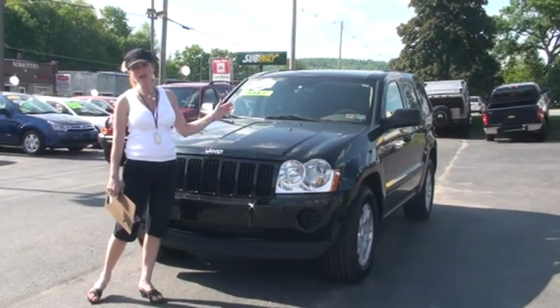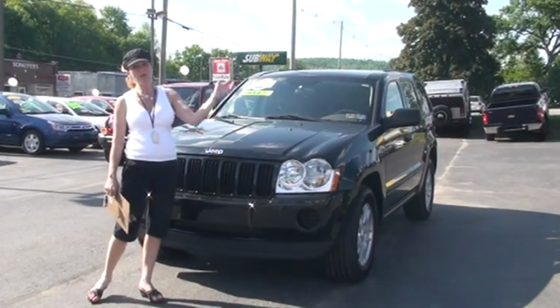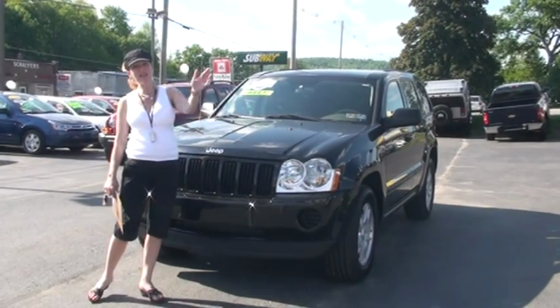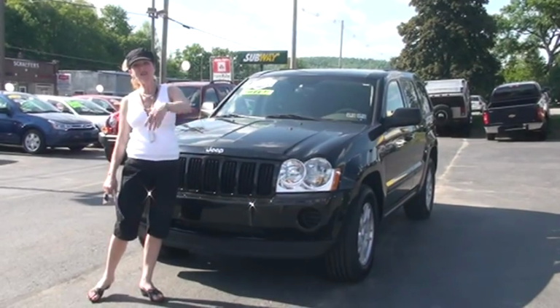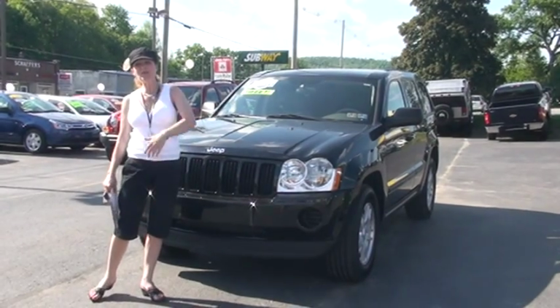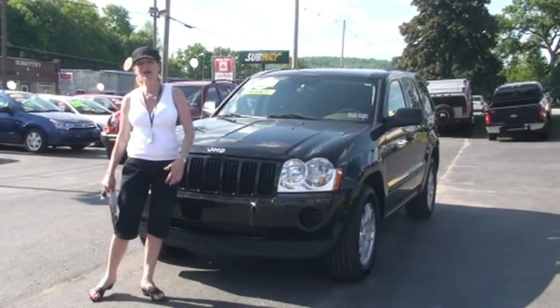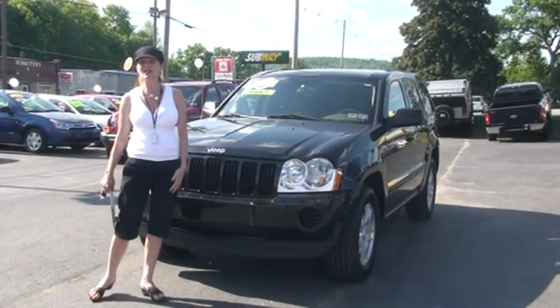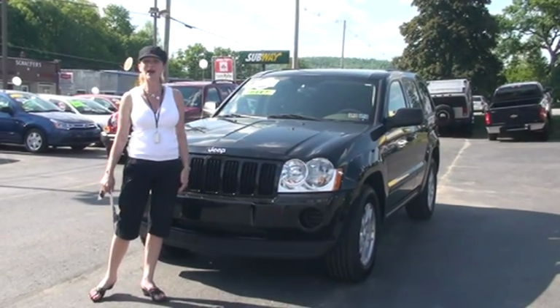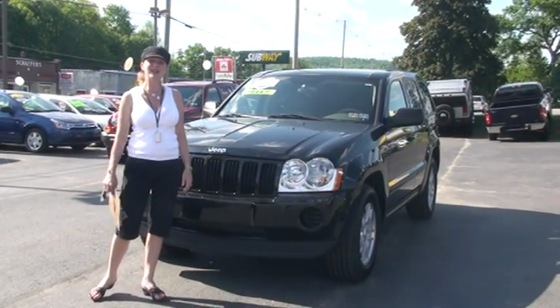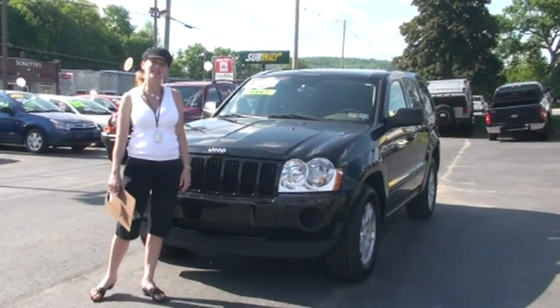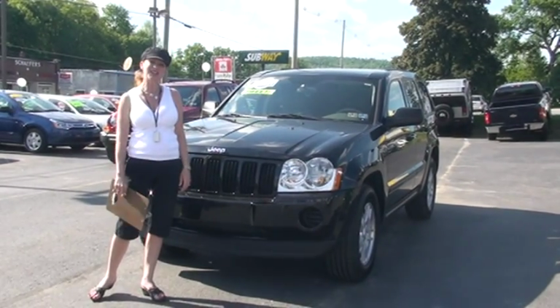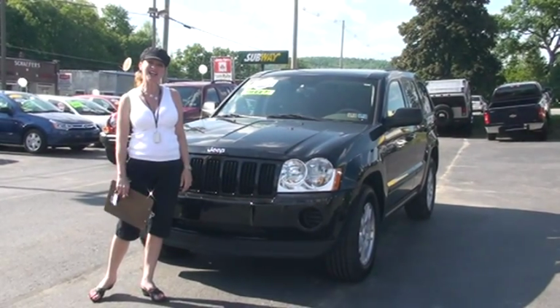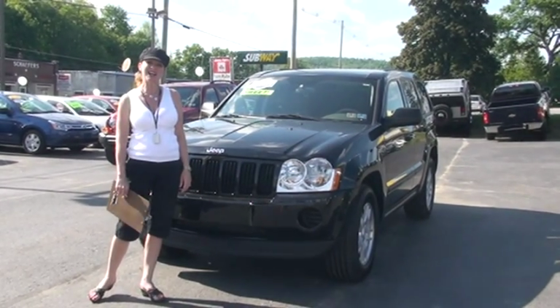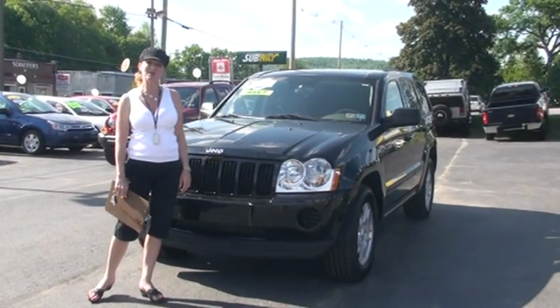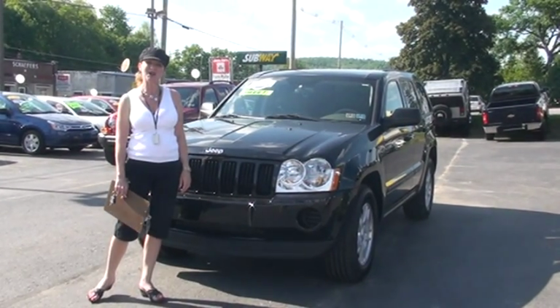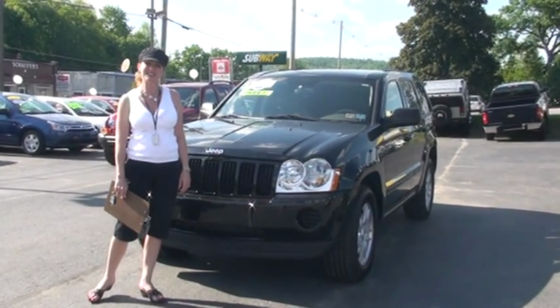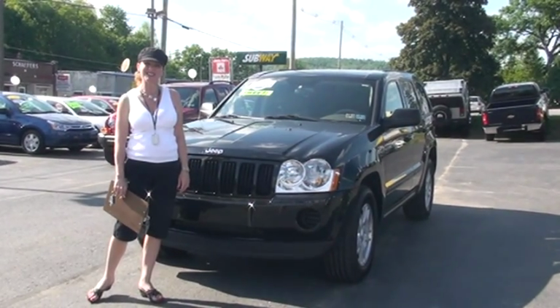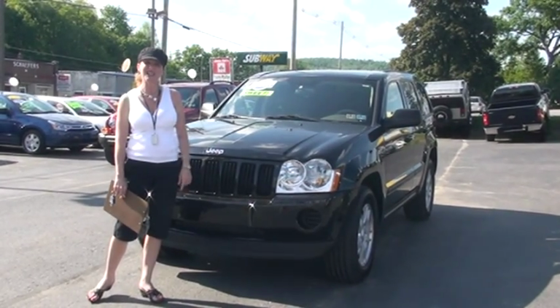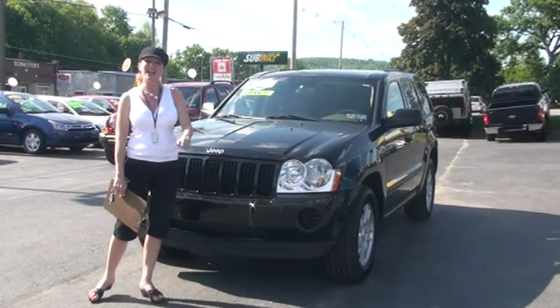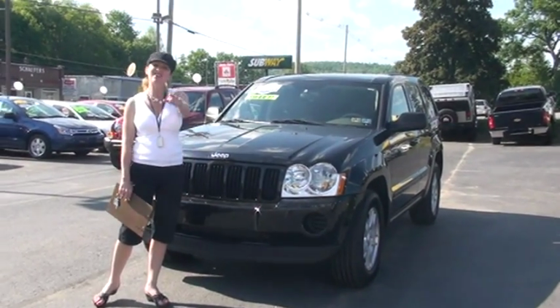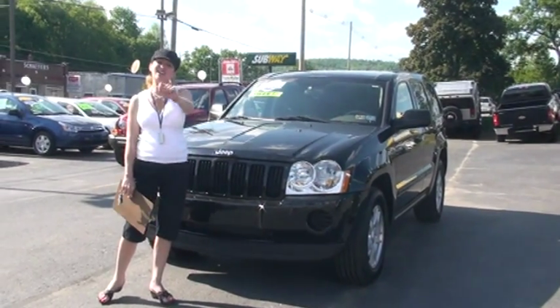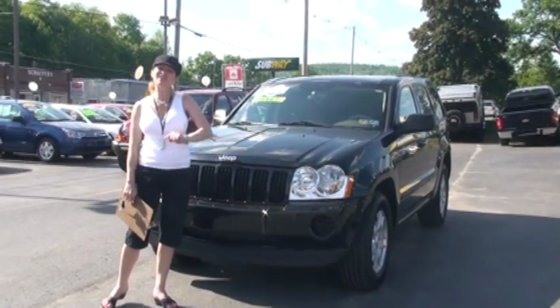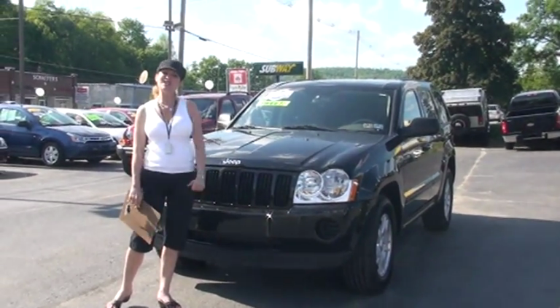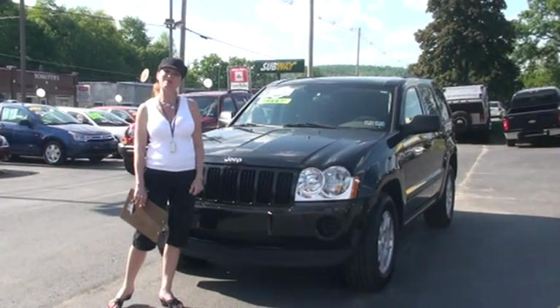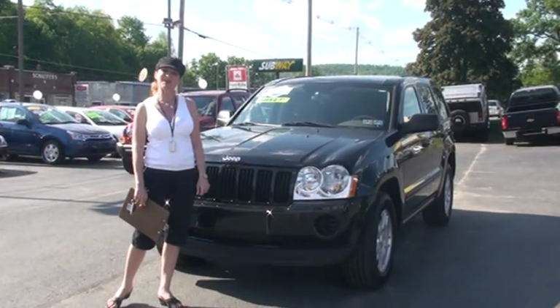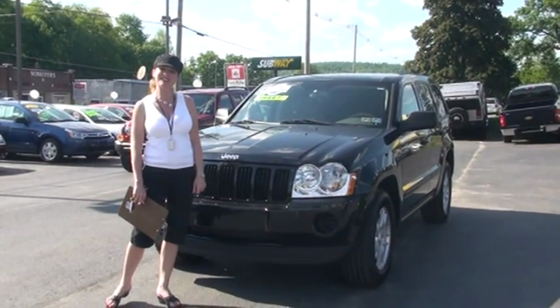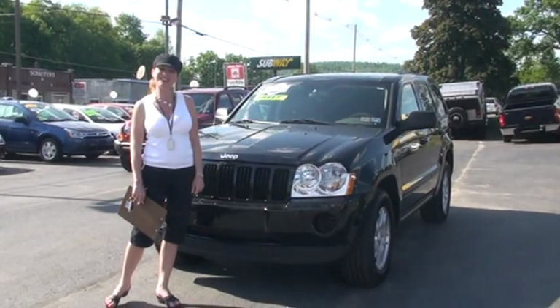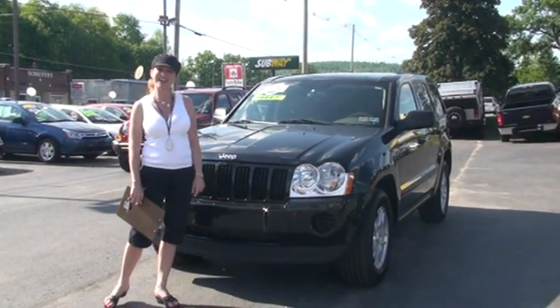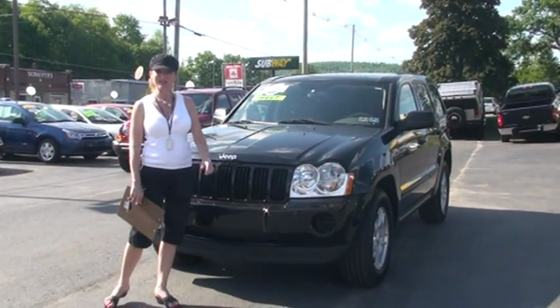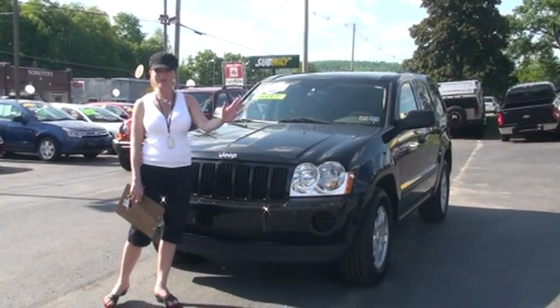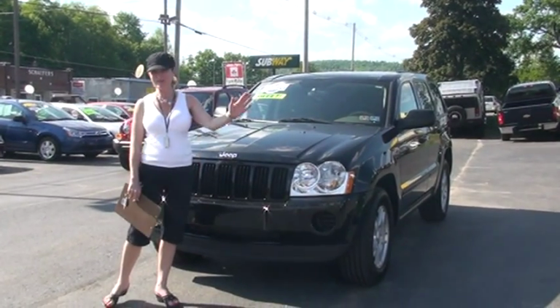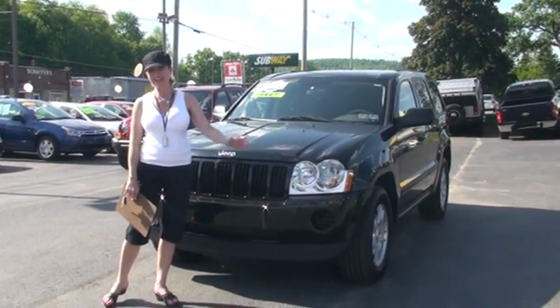So why don't you put down that mouse, come on out to Tunkhannock Automart and see us. Thank you for shopping with us today. Bye-bye.